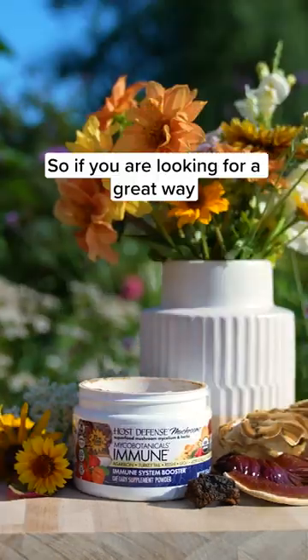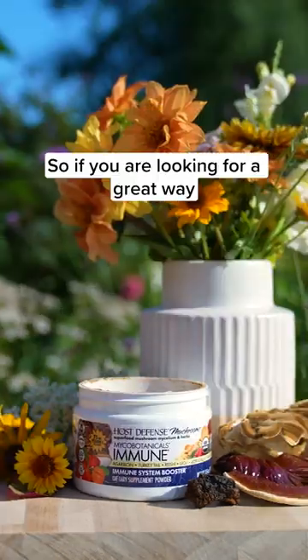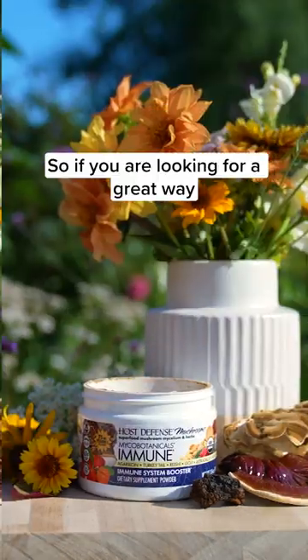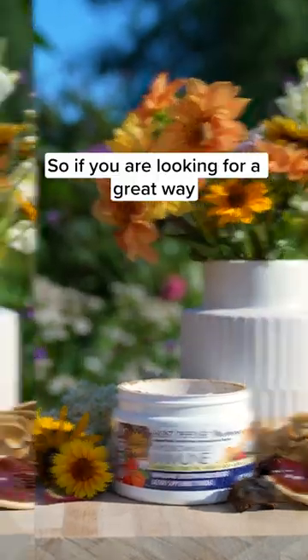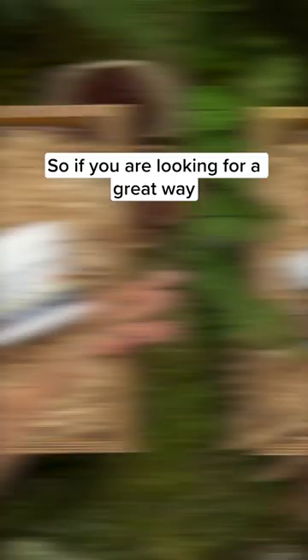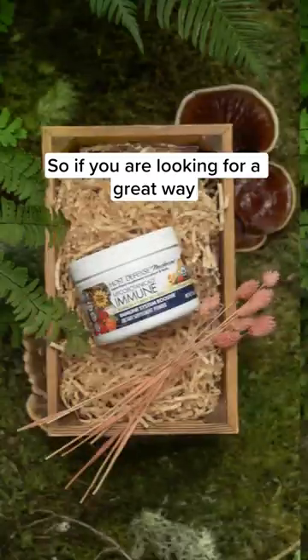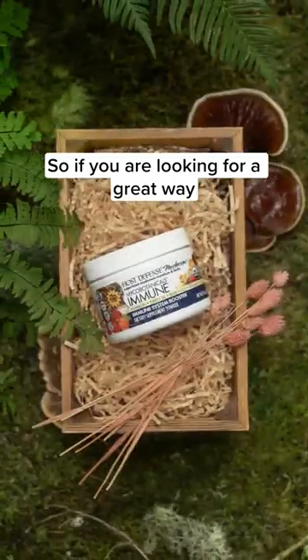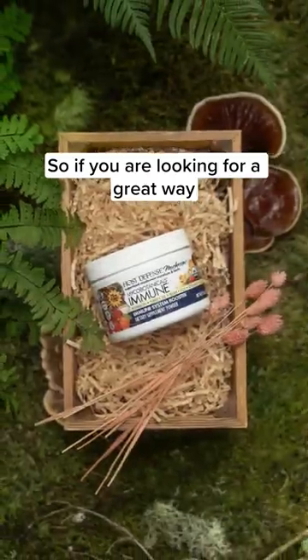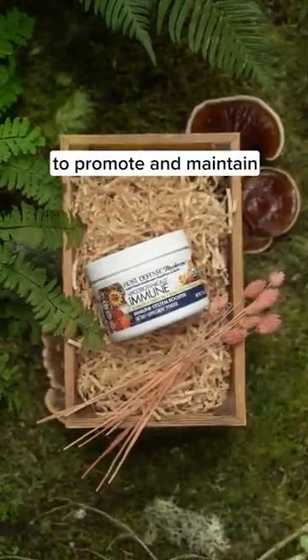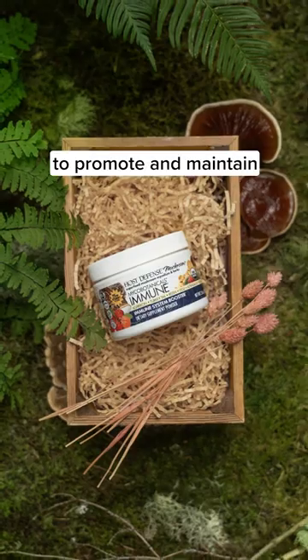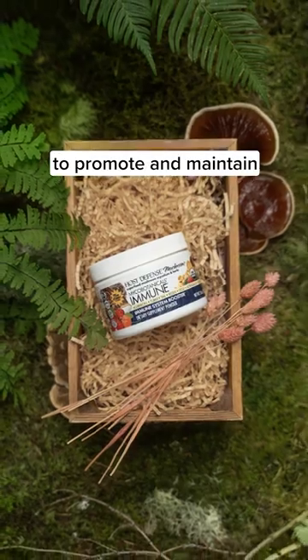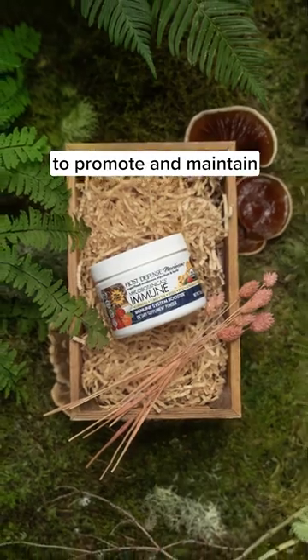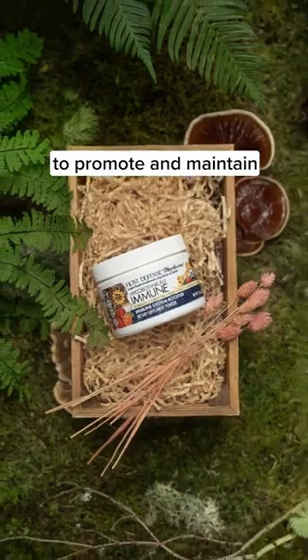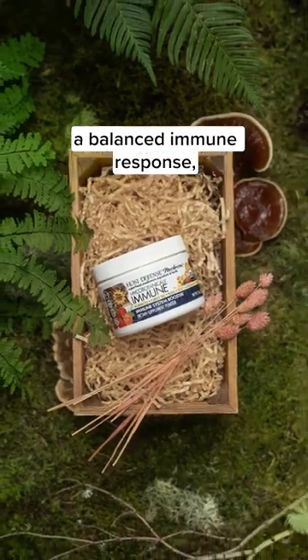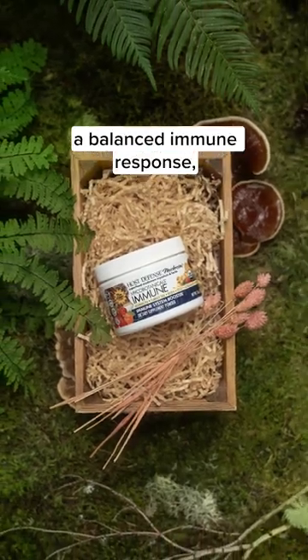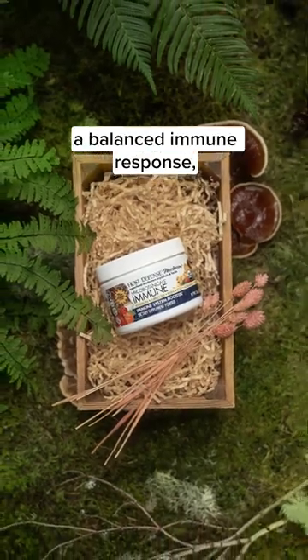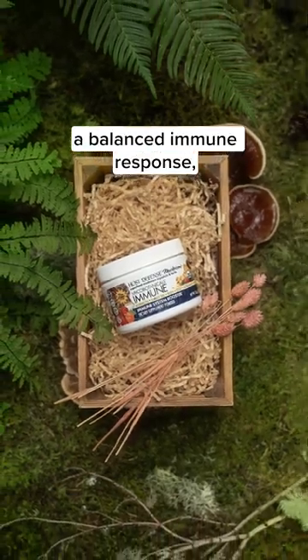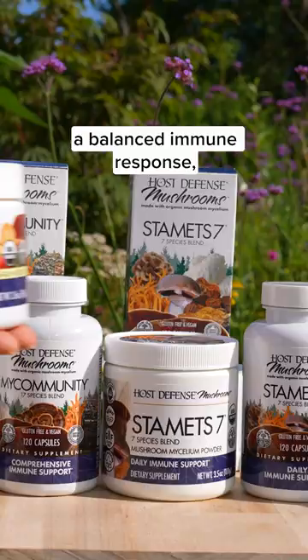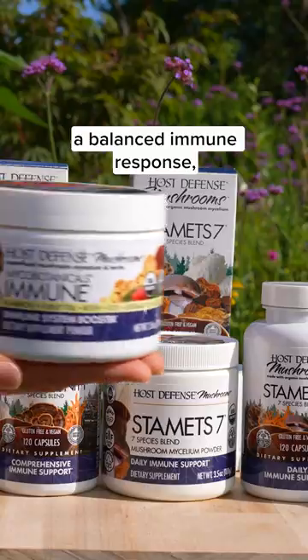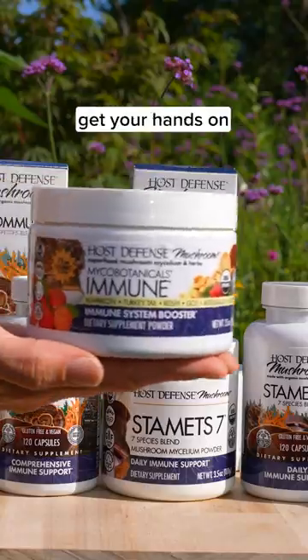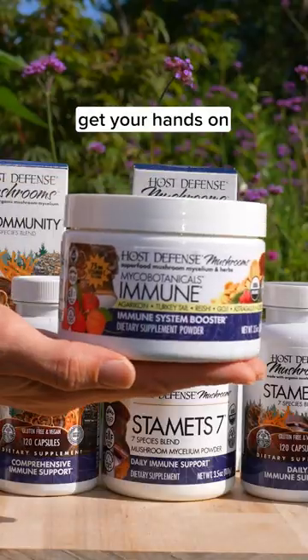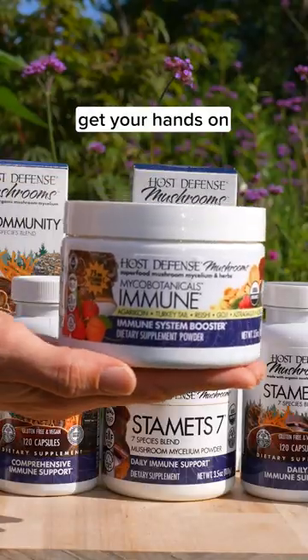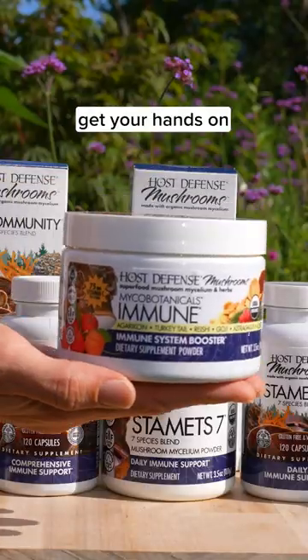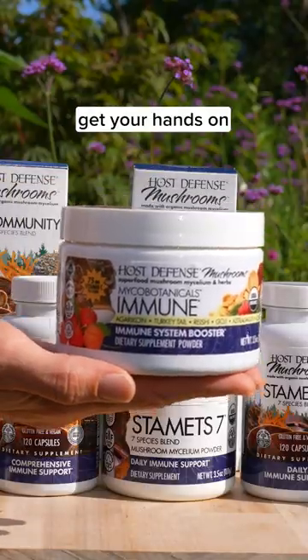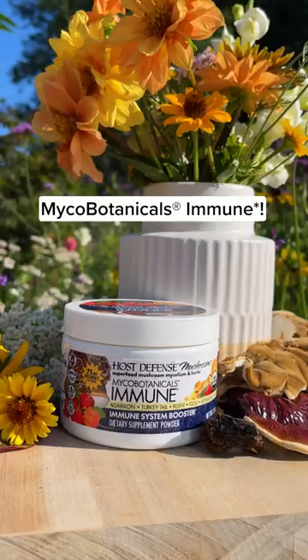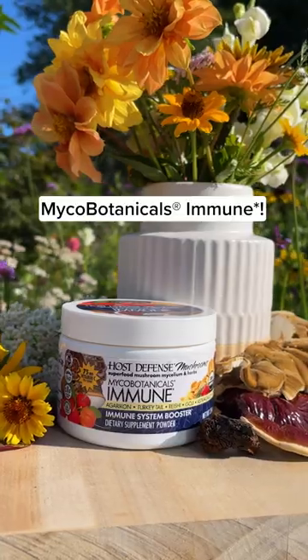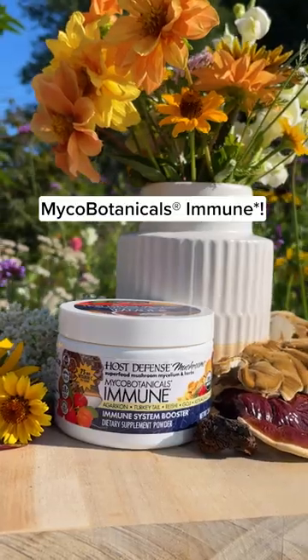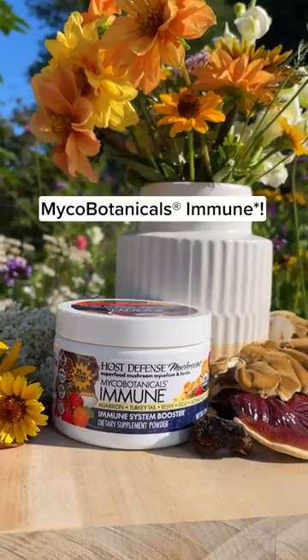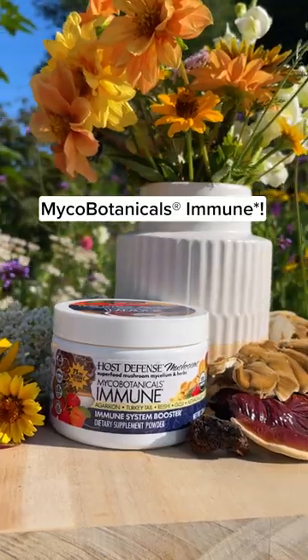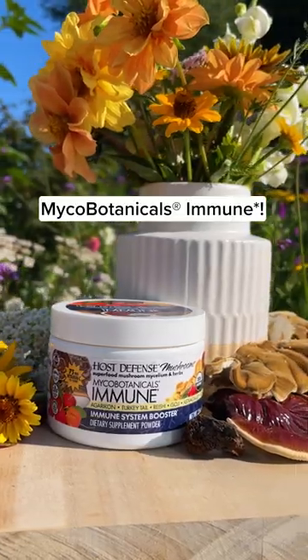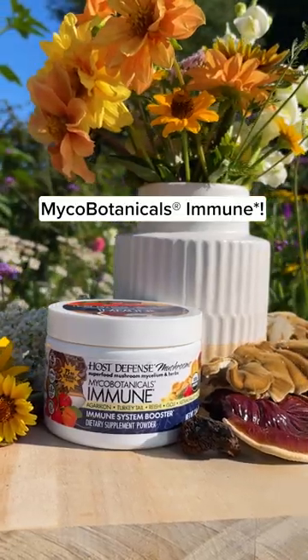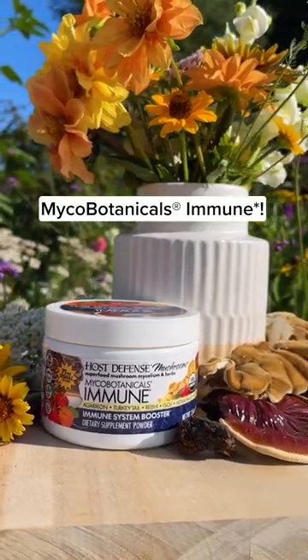So if you're looking for a great way to promote and maintain a balanced immune response, get your hands on Mycobotanicals Immune.